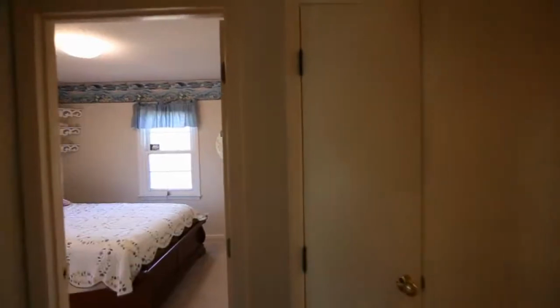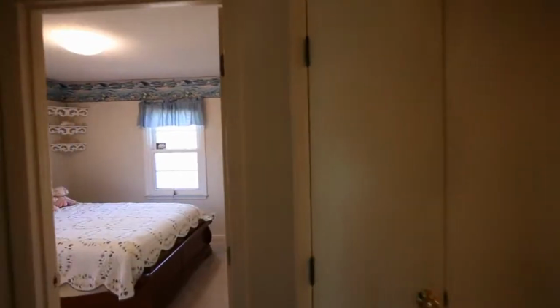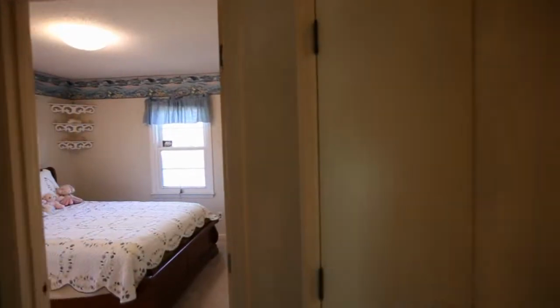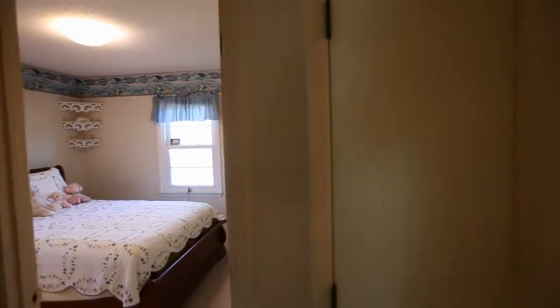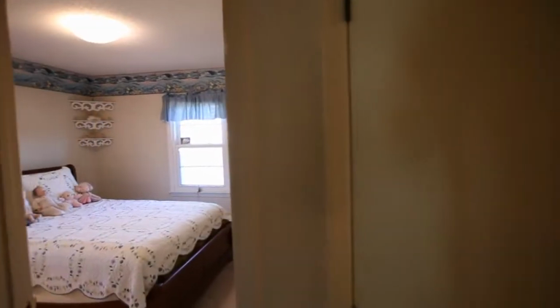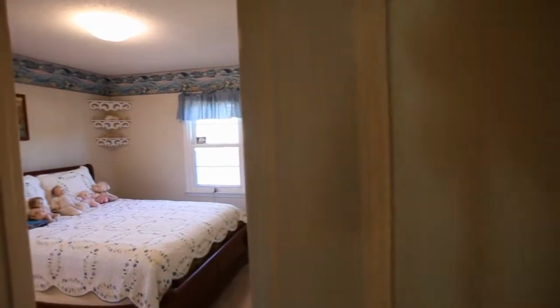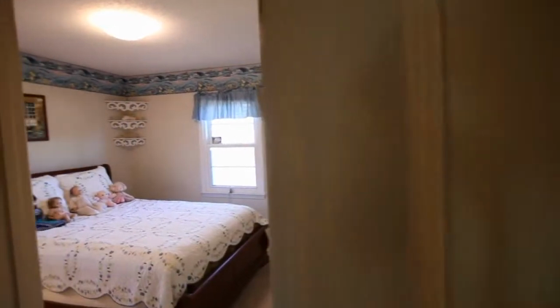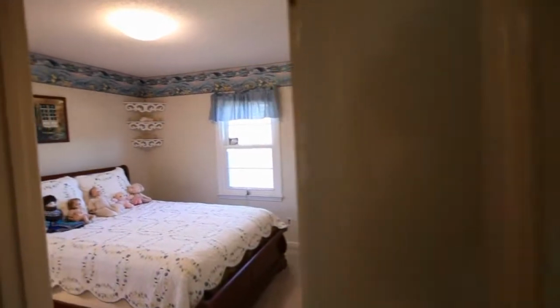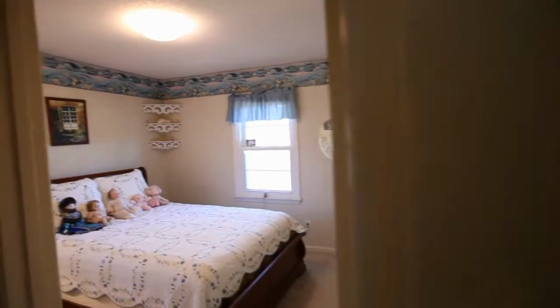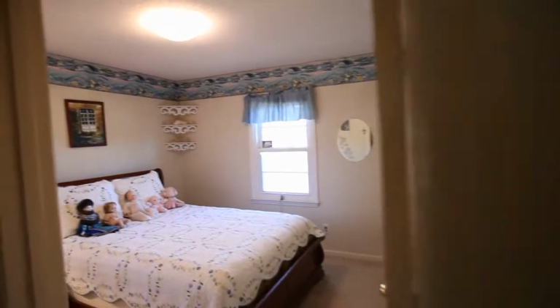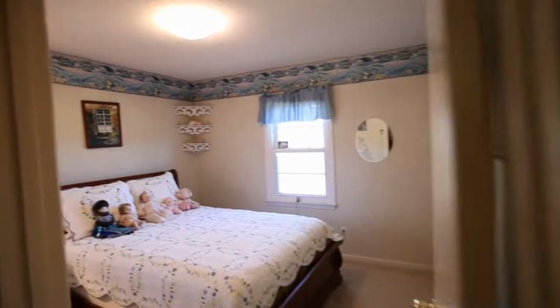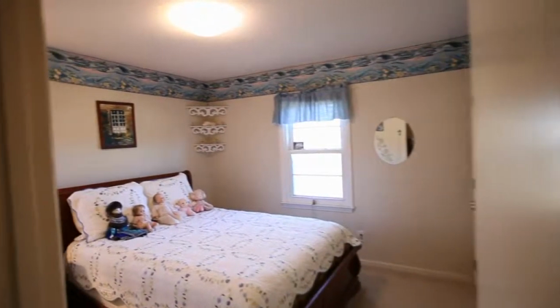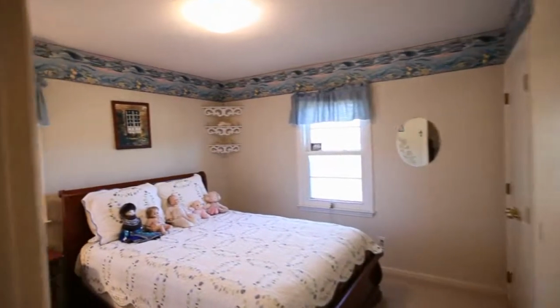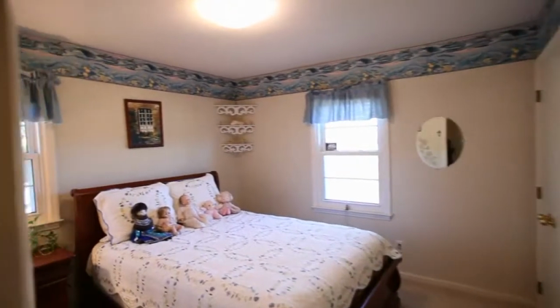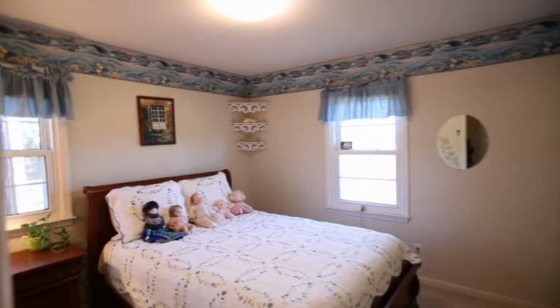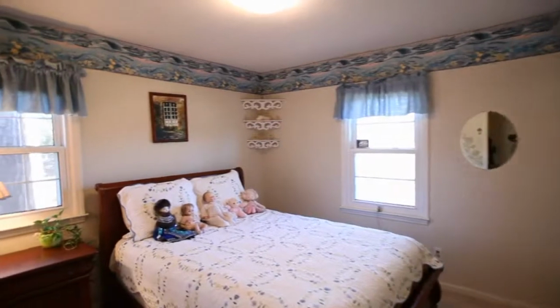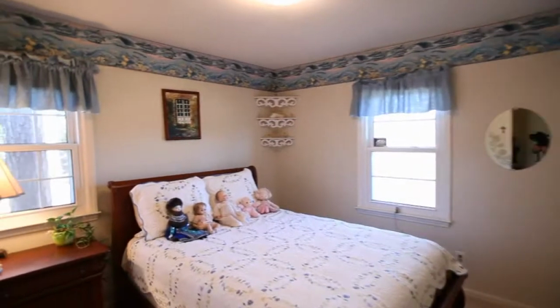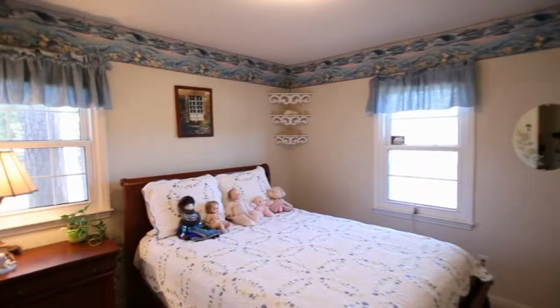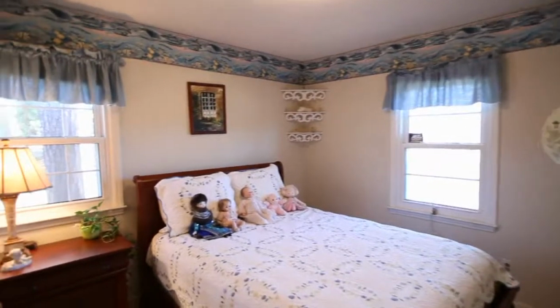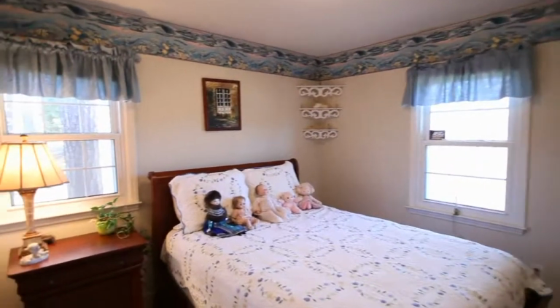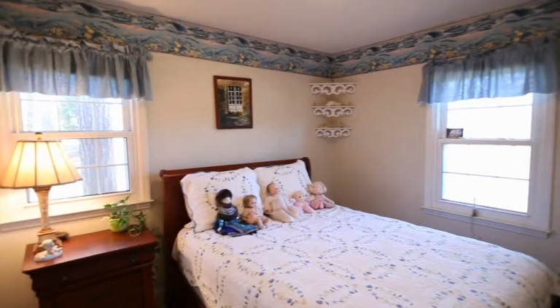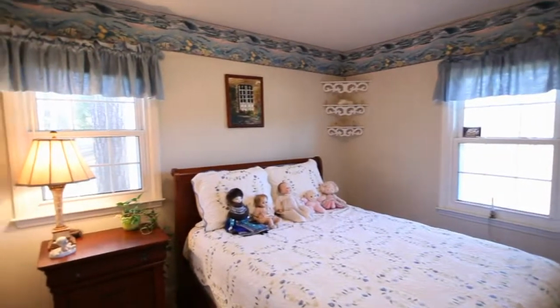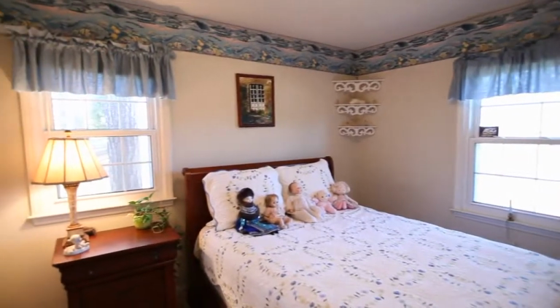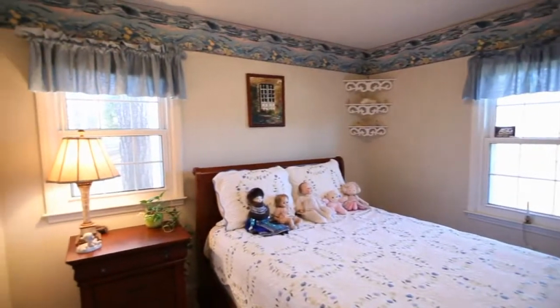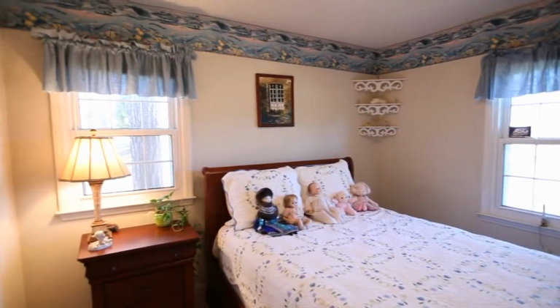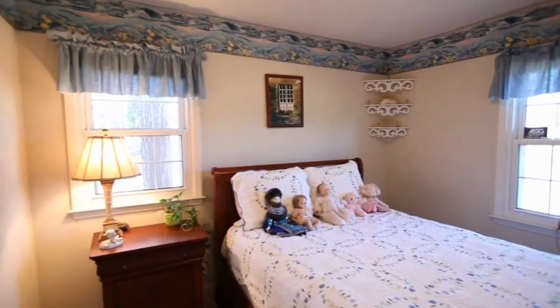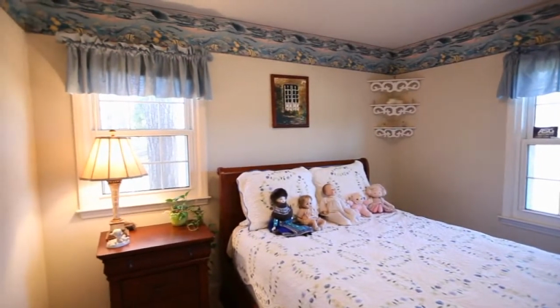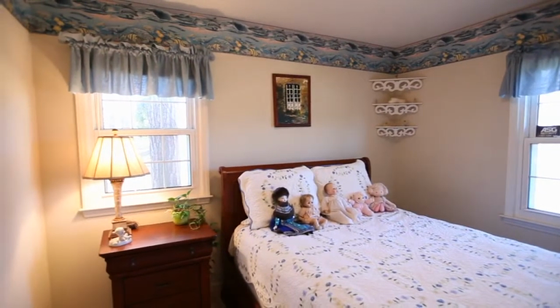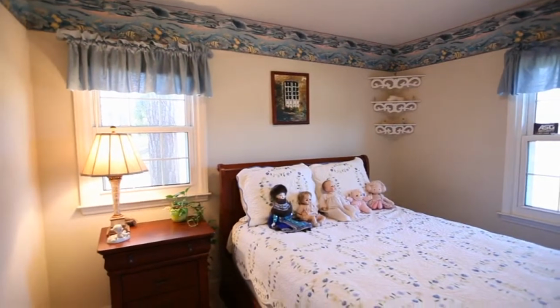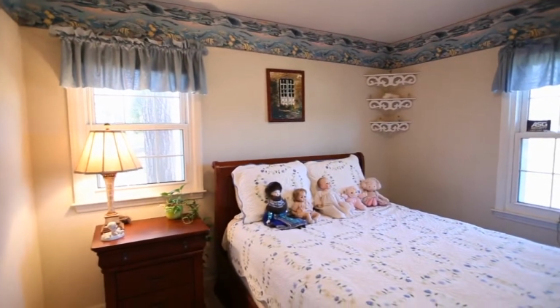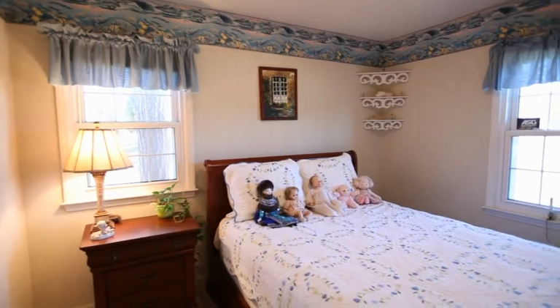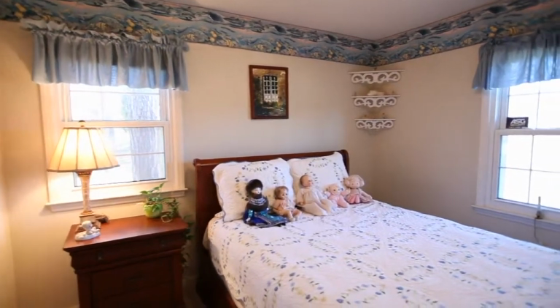Bedroom two has both side and front-facing windows as well as two closets.